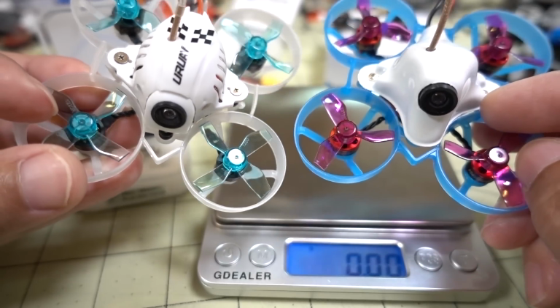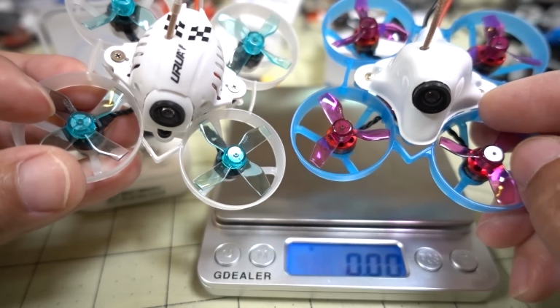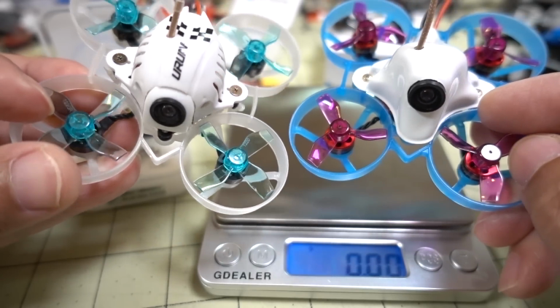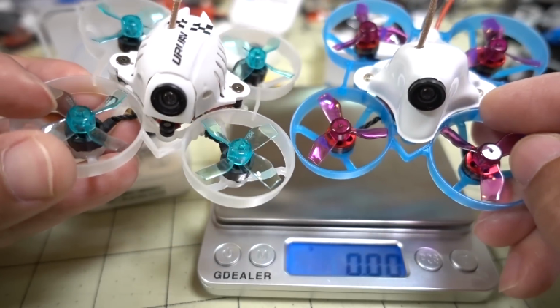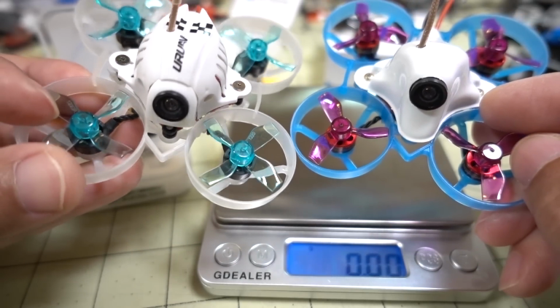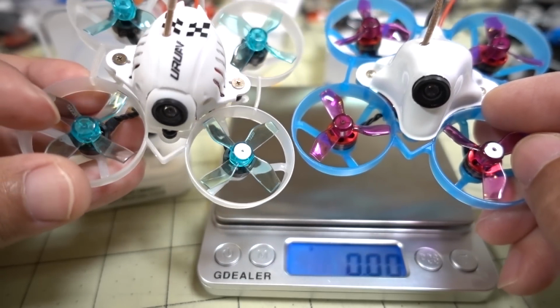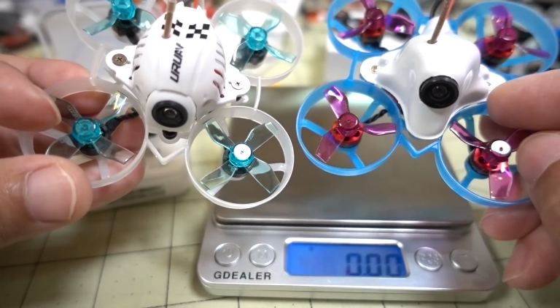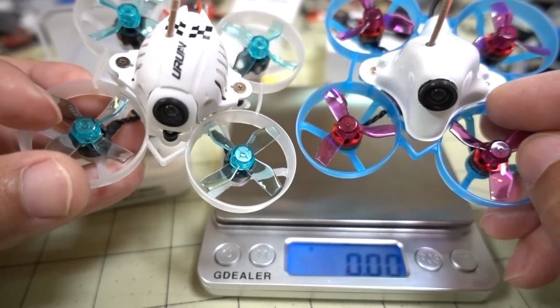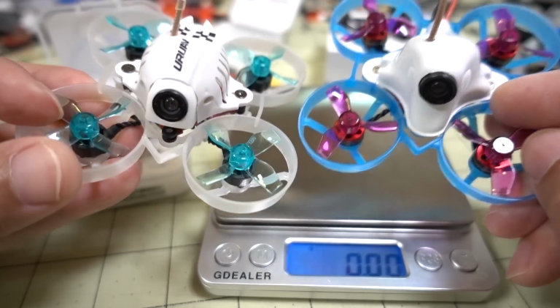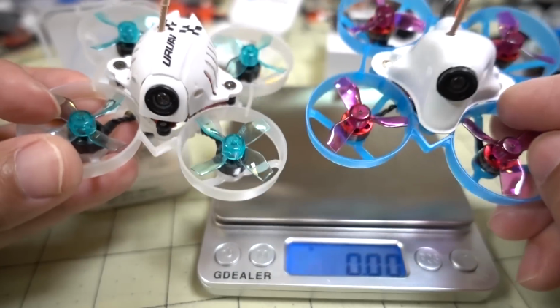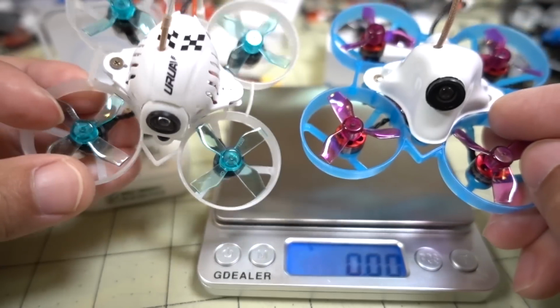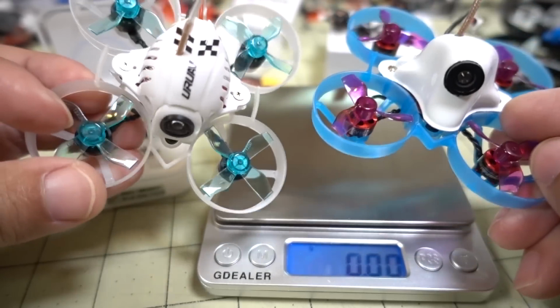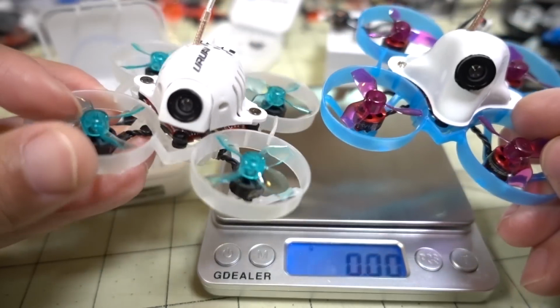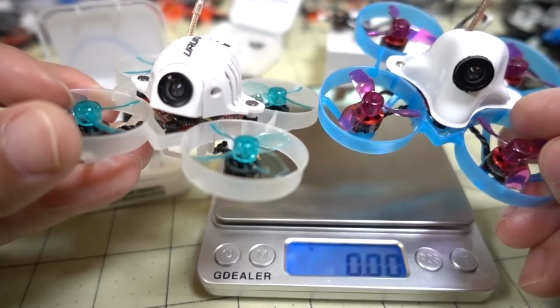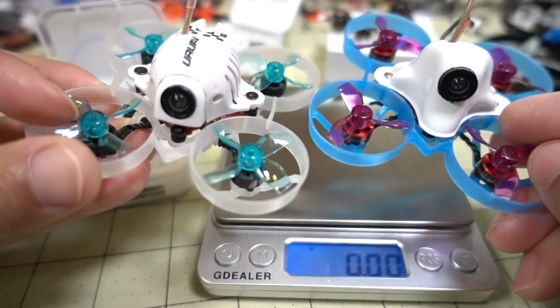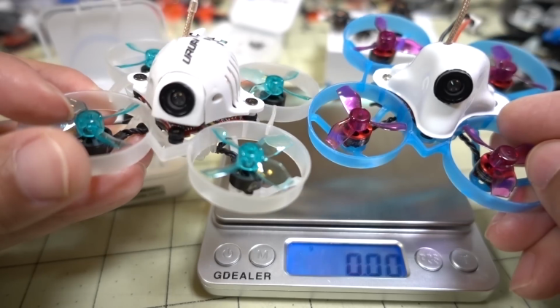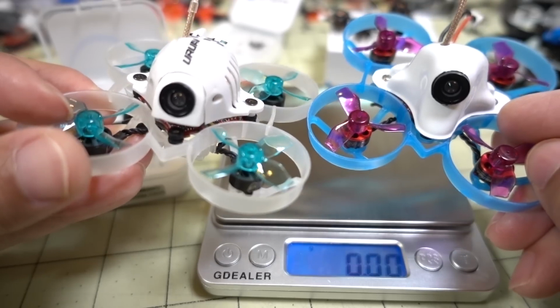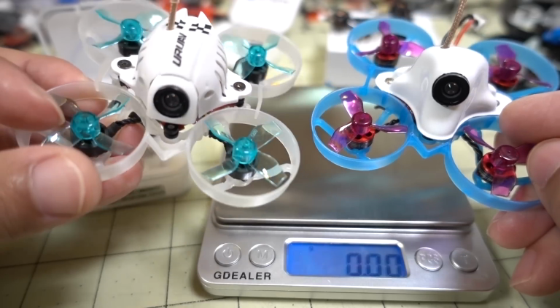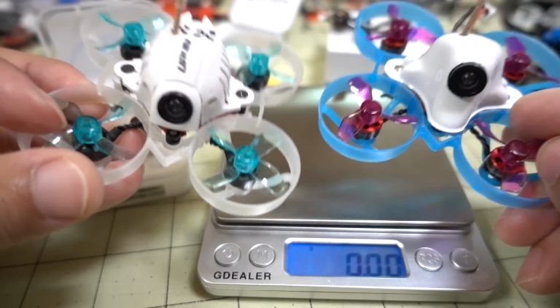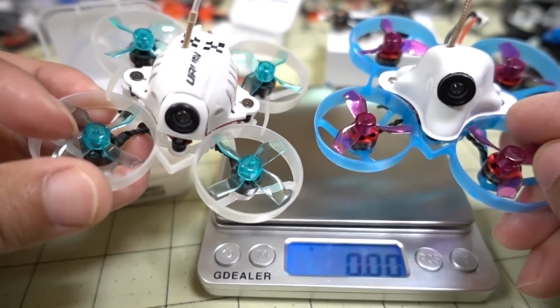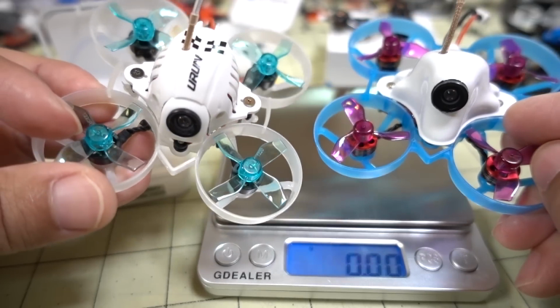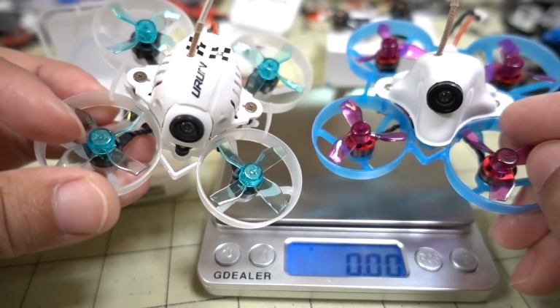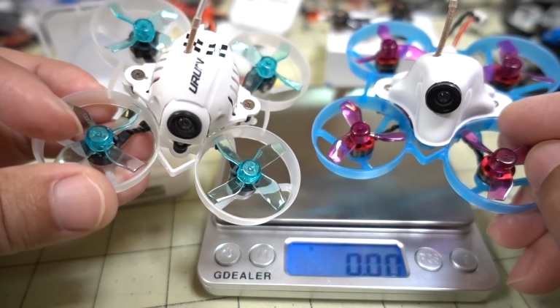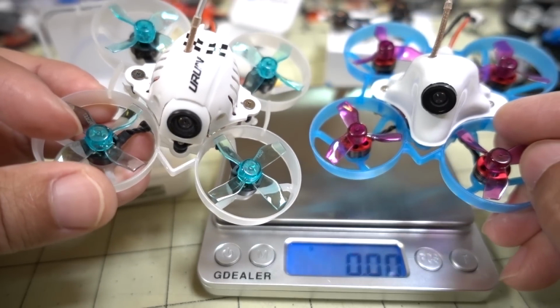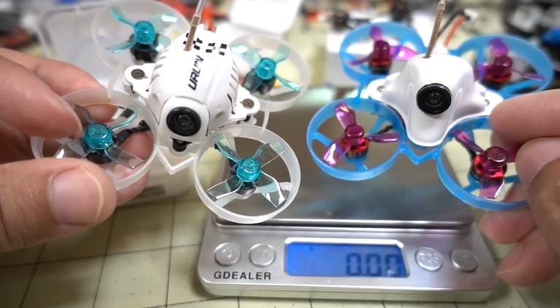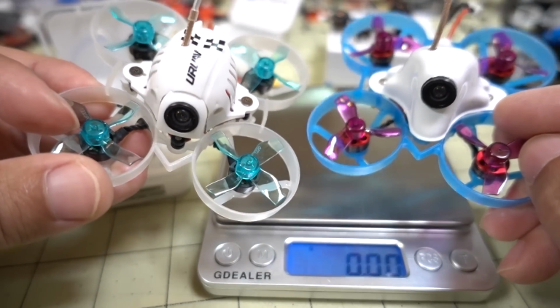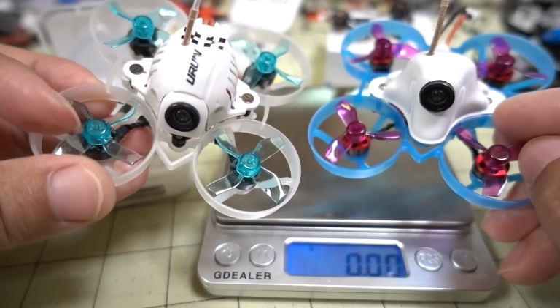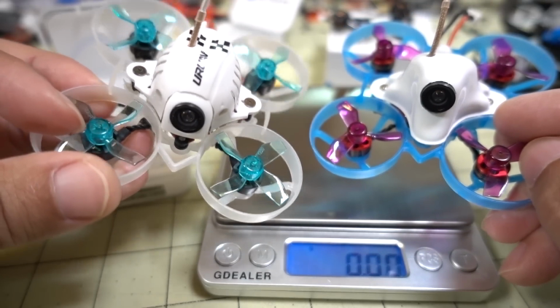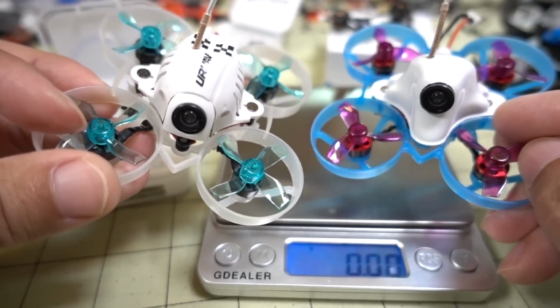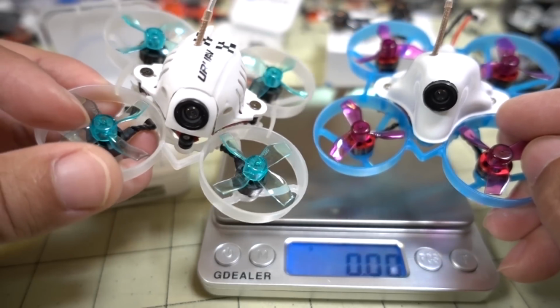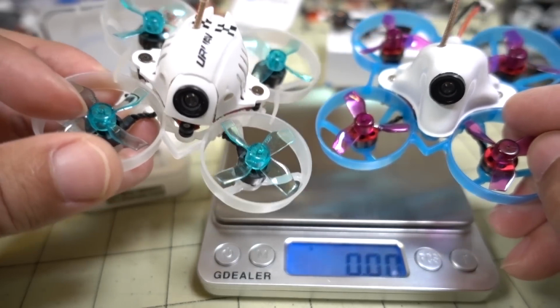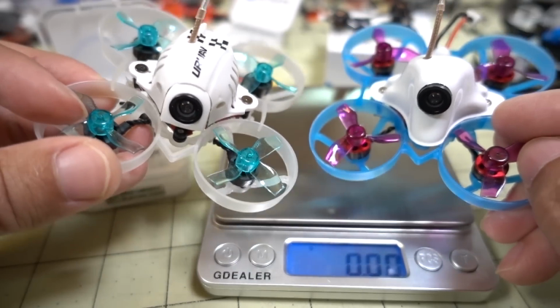I think they're probably going to be pretty similar, but obviously I won't know until I fly it. That'll be in a future video, so stay tuned for that one.